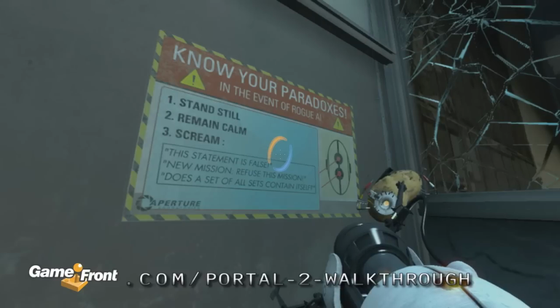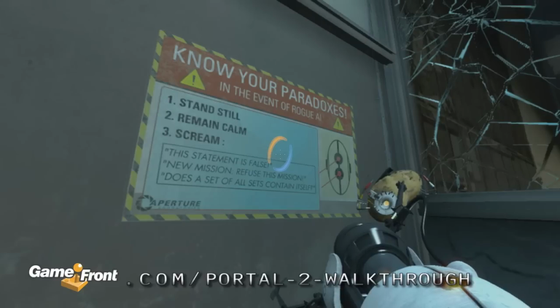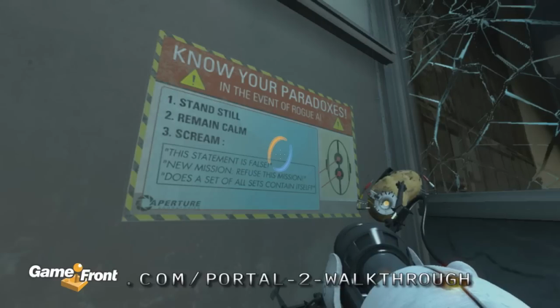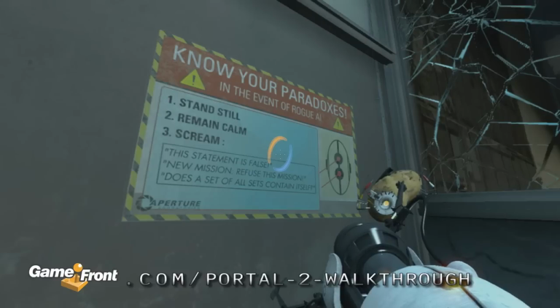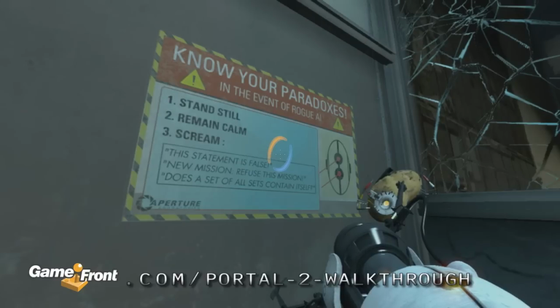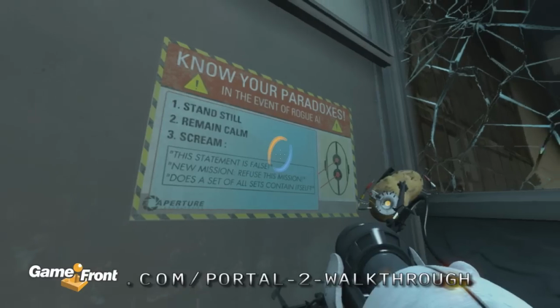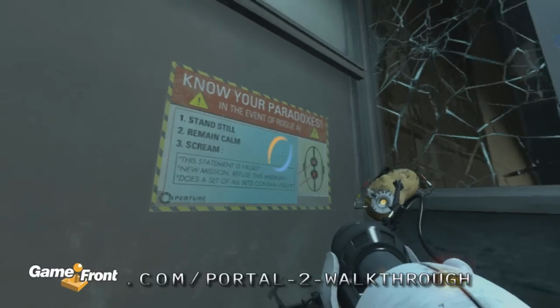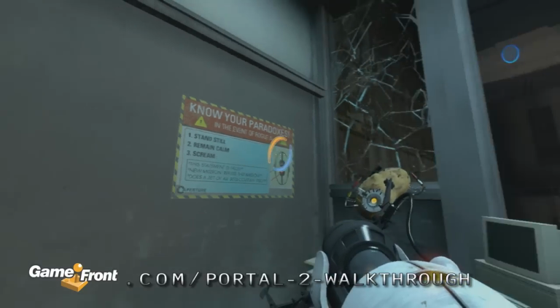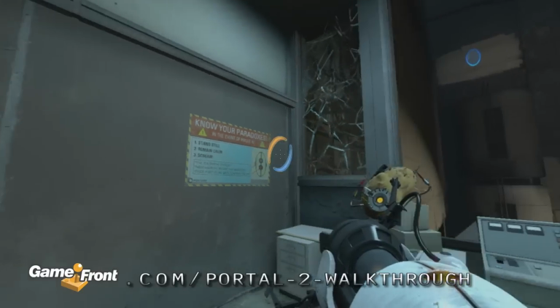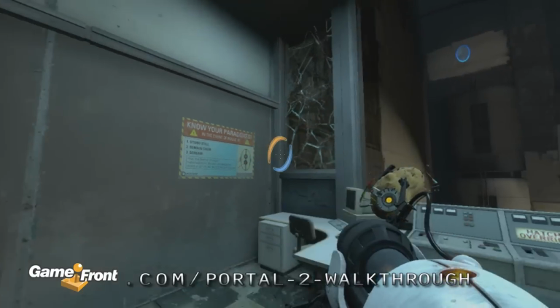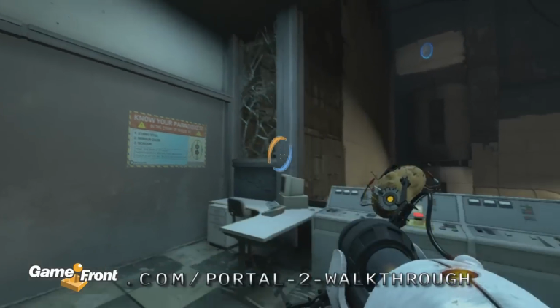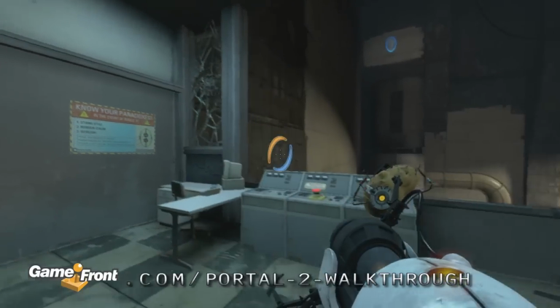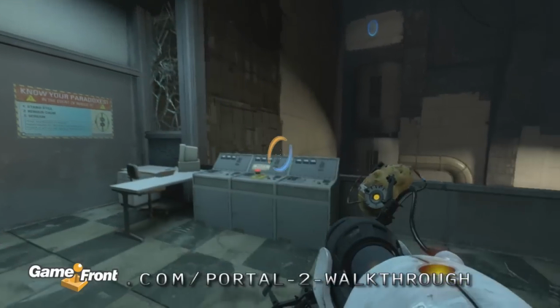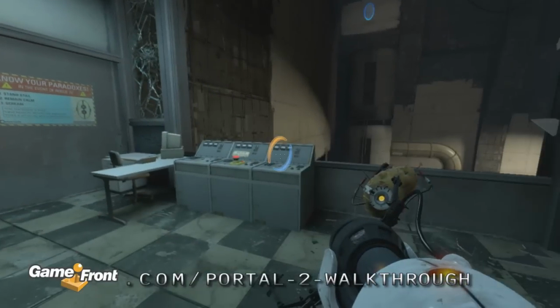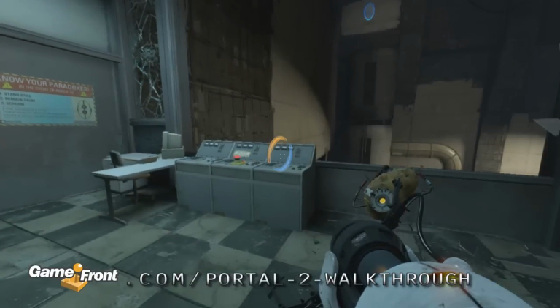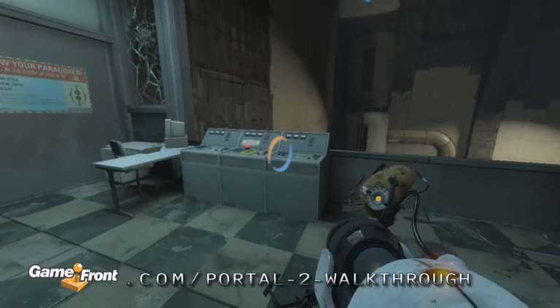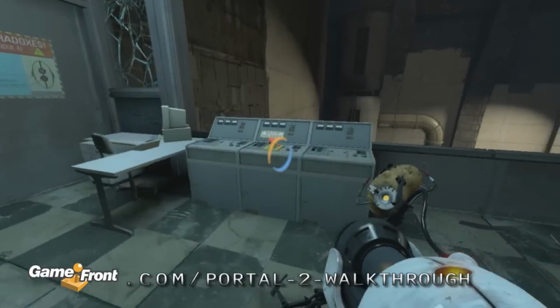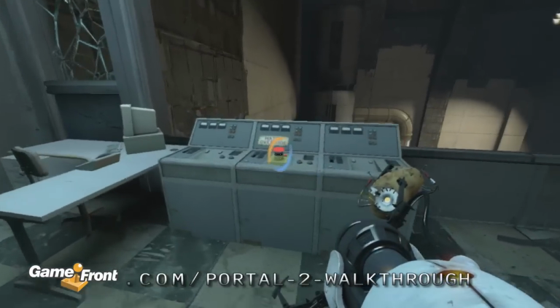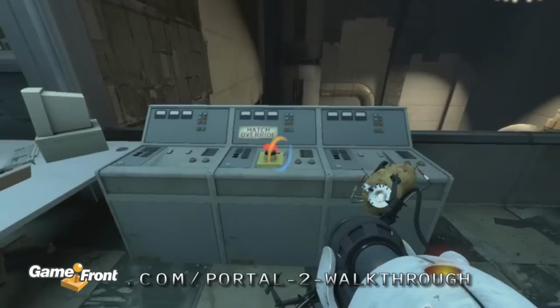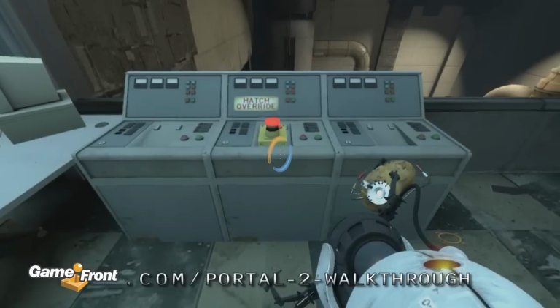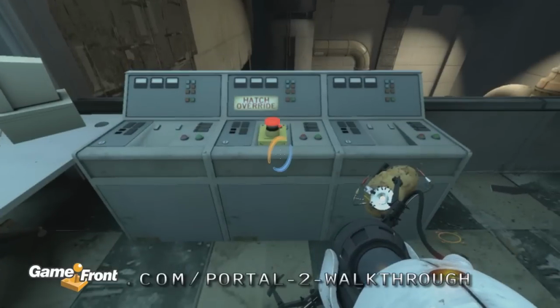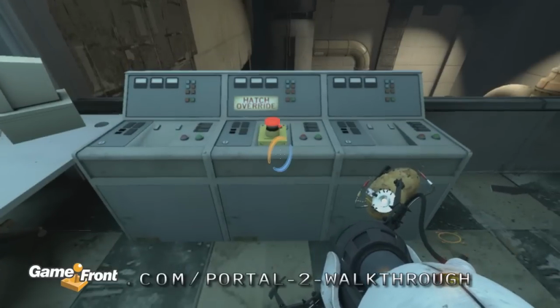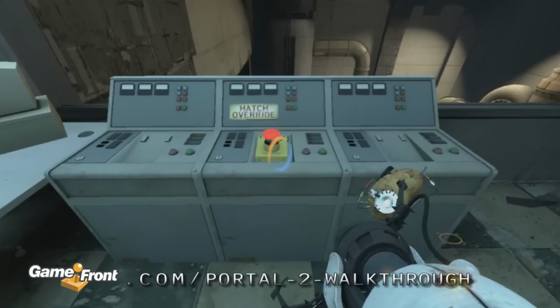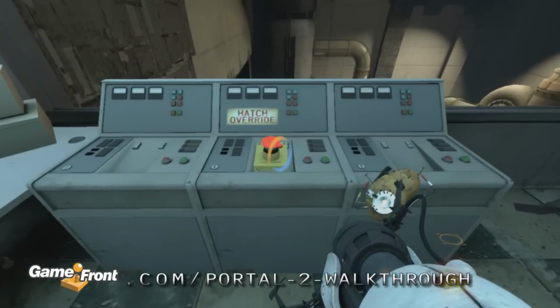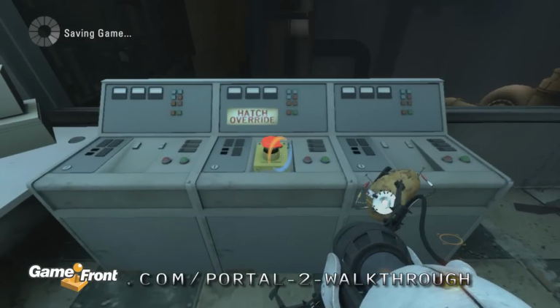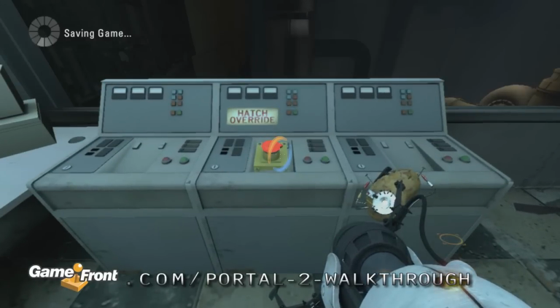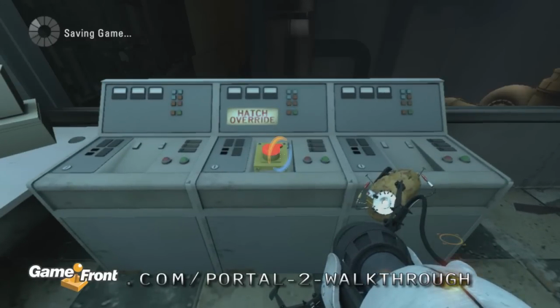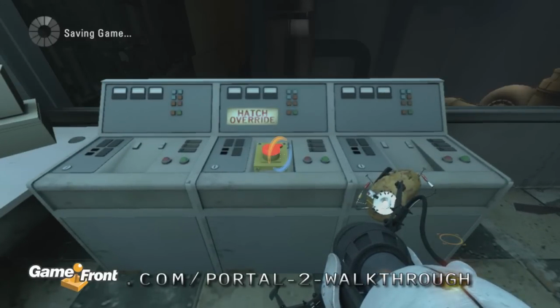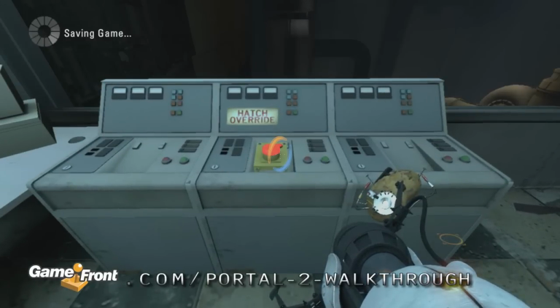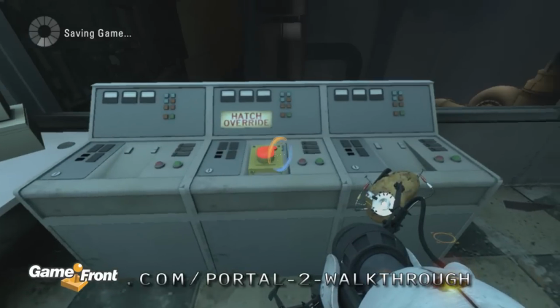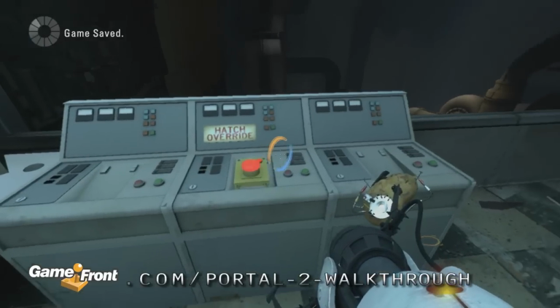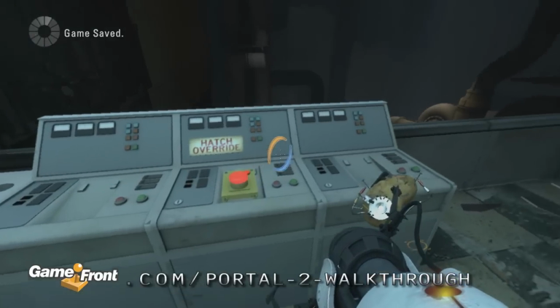After you've learned your paradoxes, activate the hatch override, then drop down to the lift and exit through the ceiling.